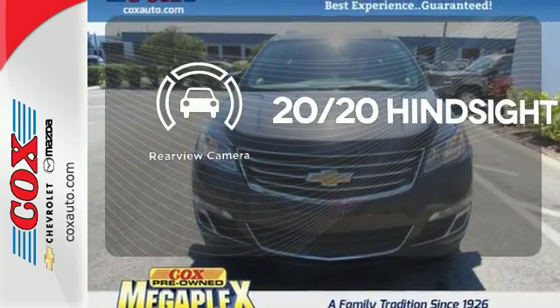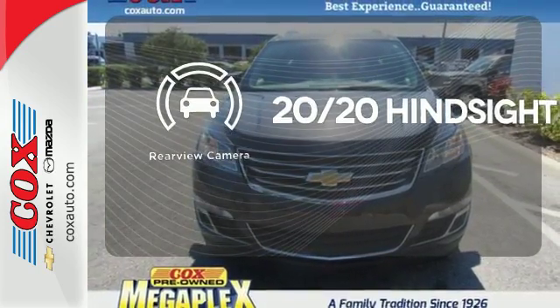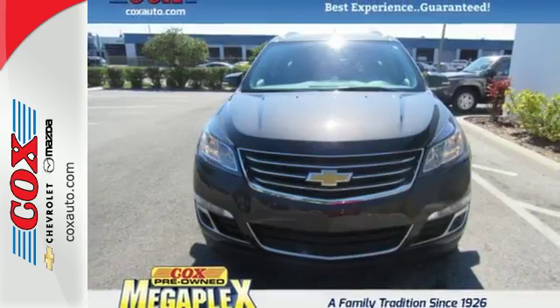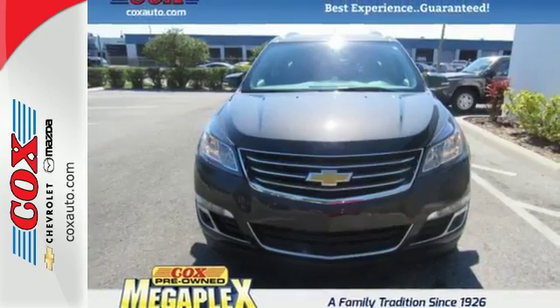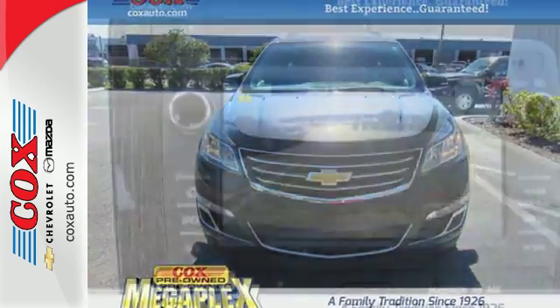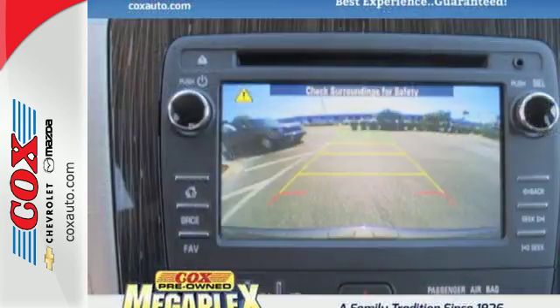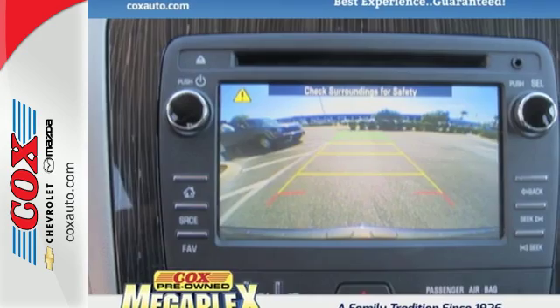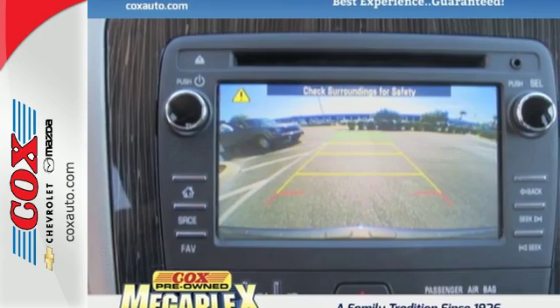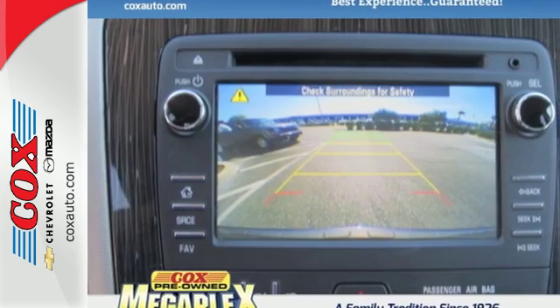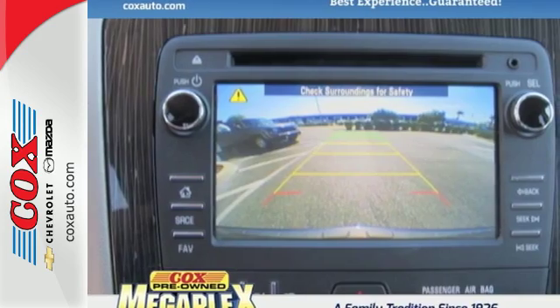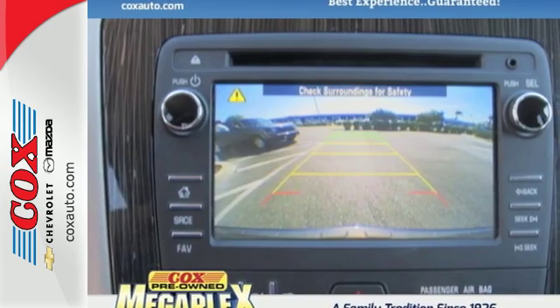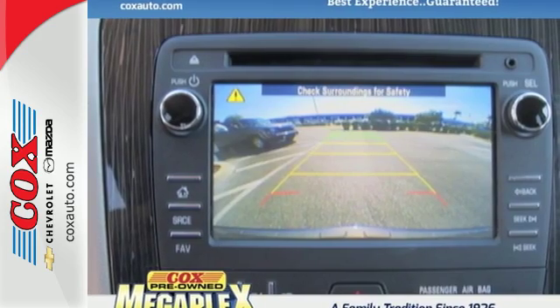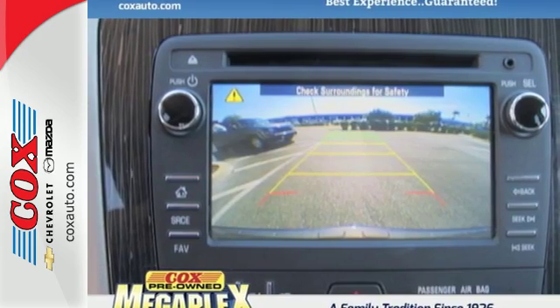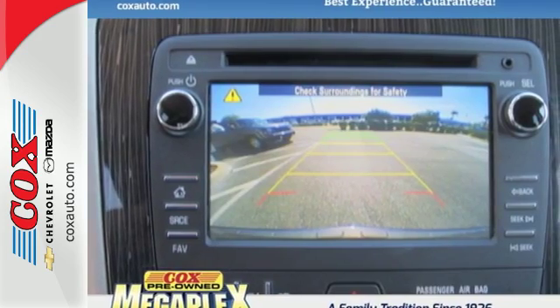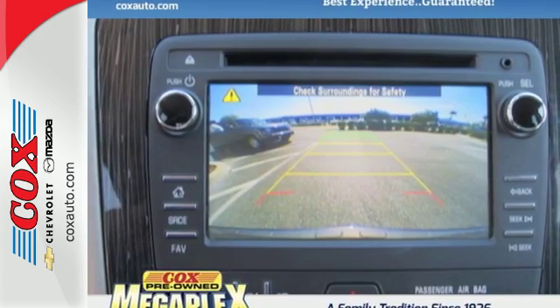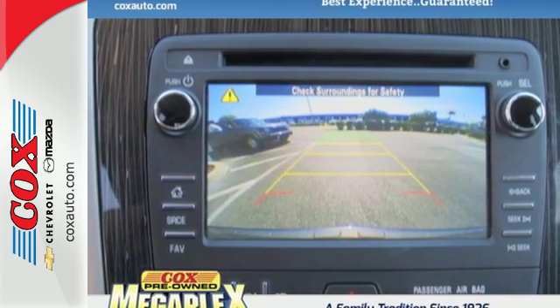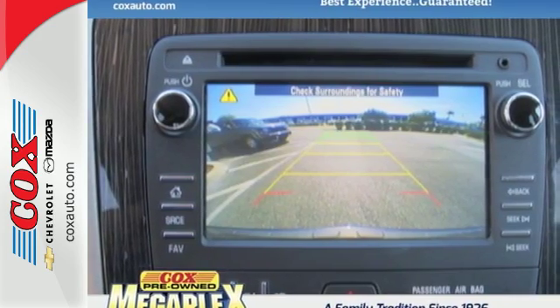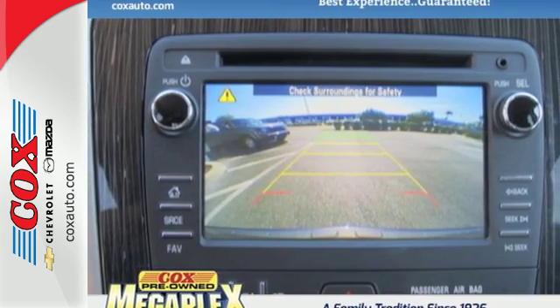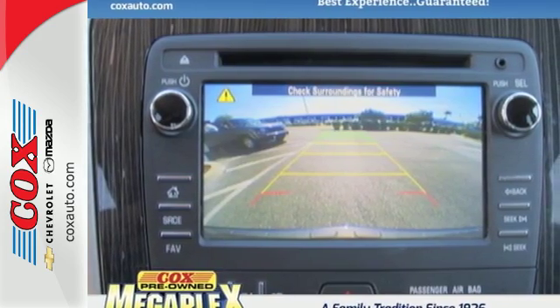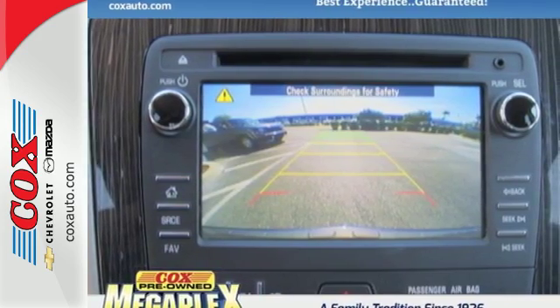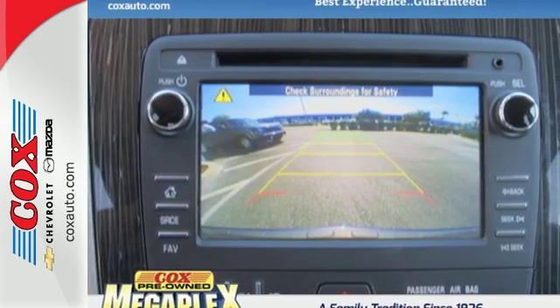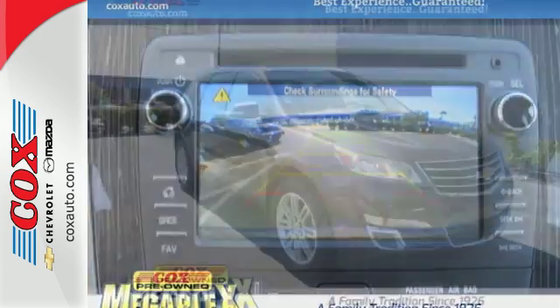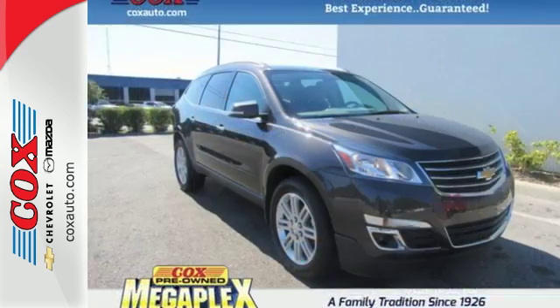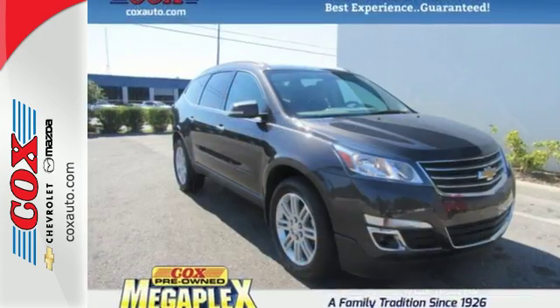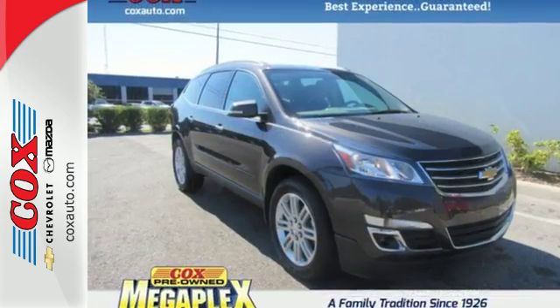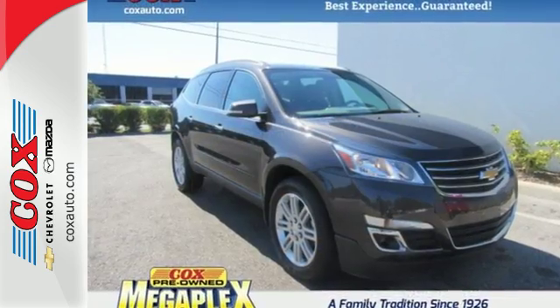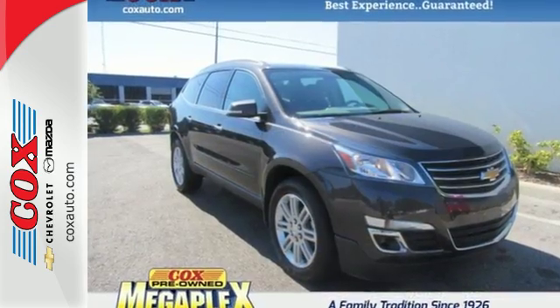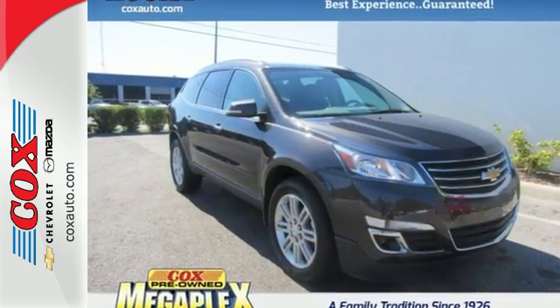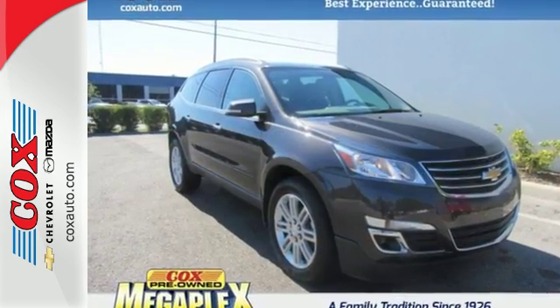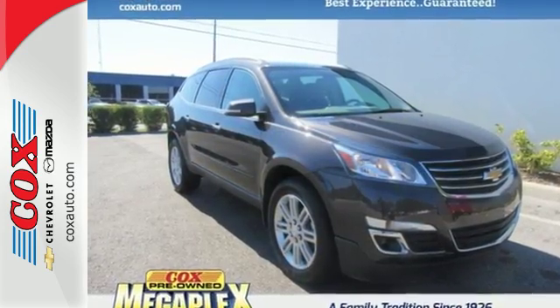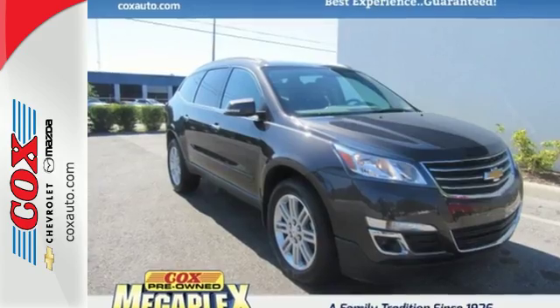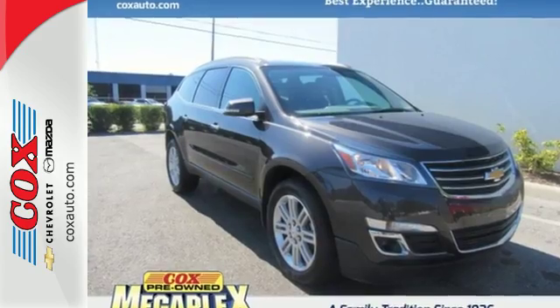With equal doses of refinement and excitement, this is the complete package. Experience this Traverse today.